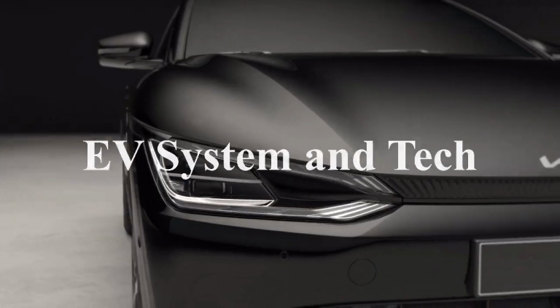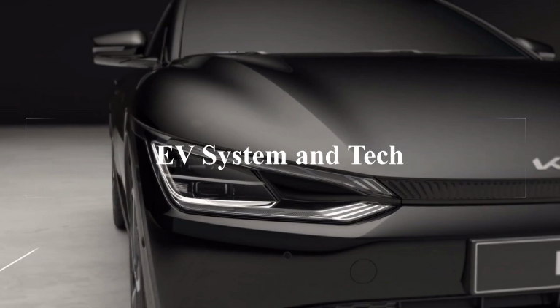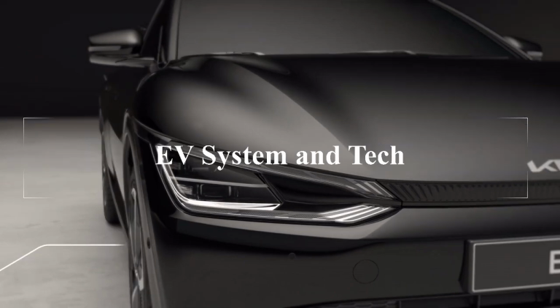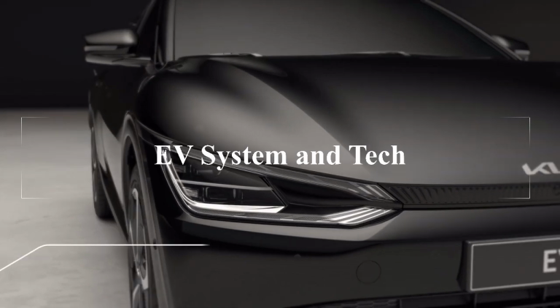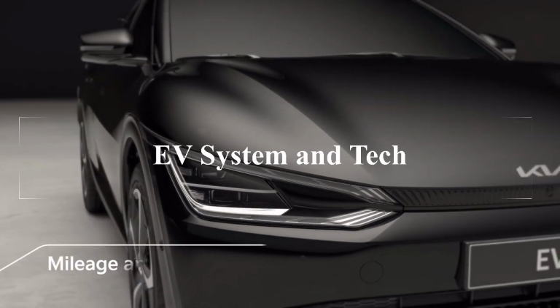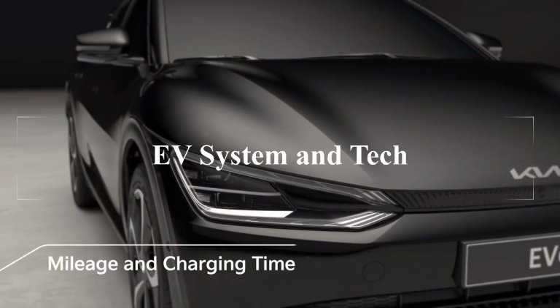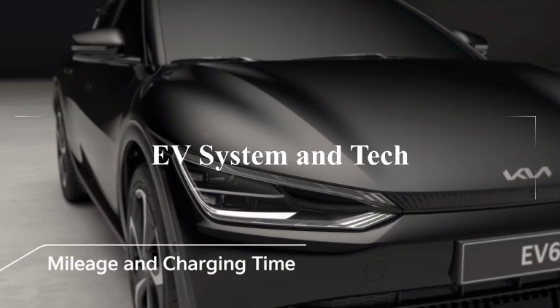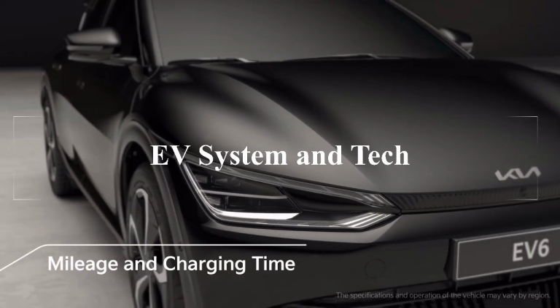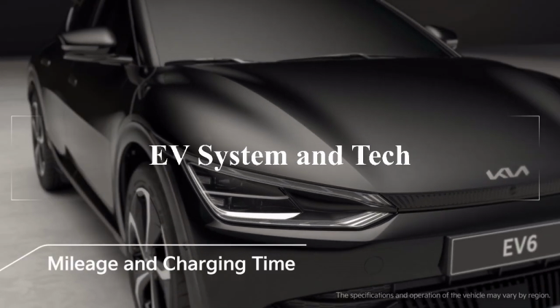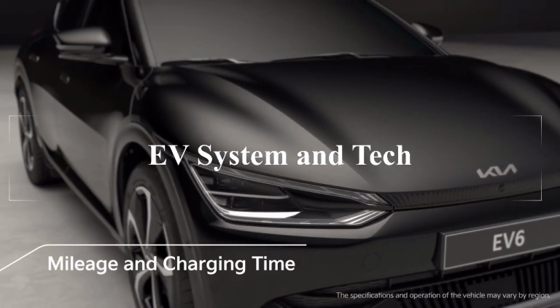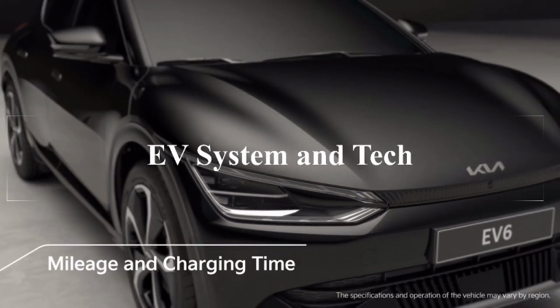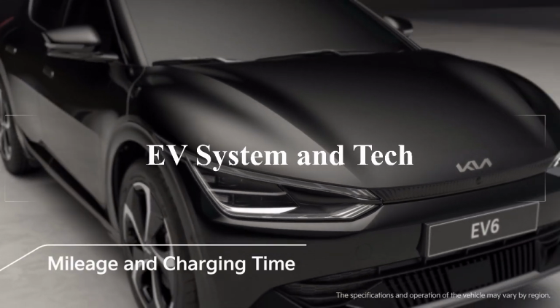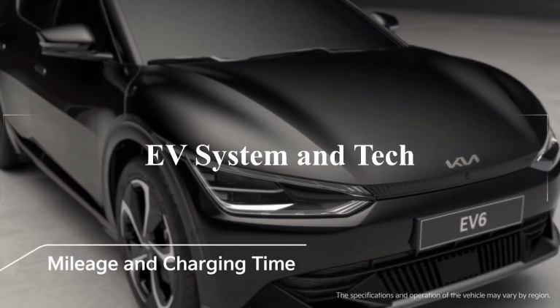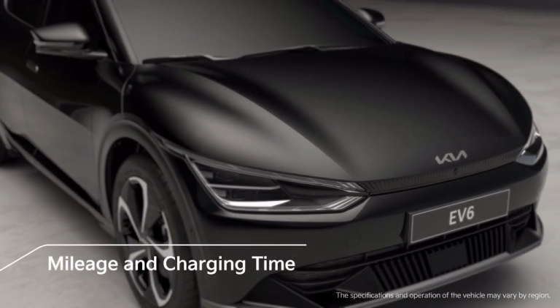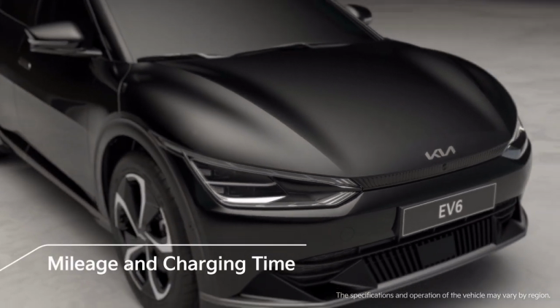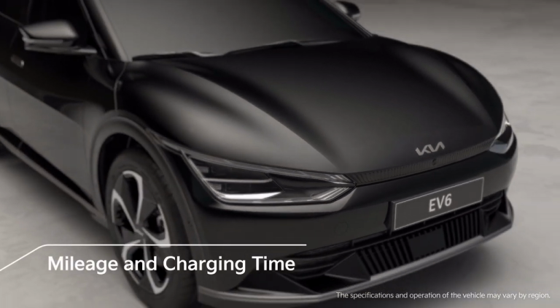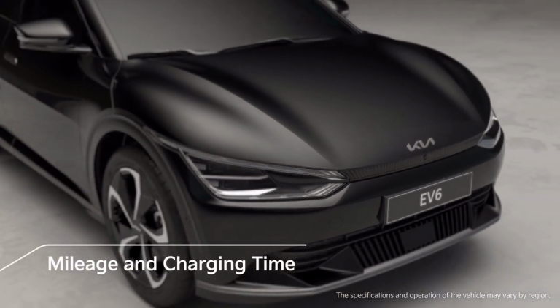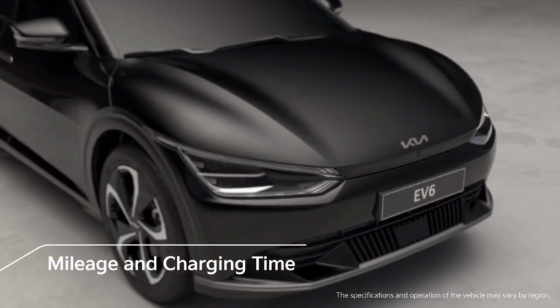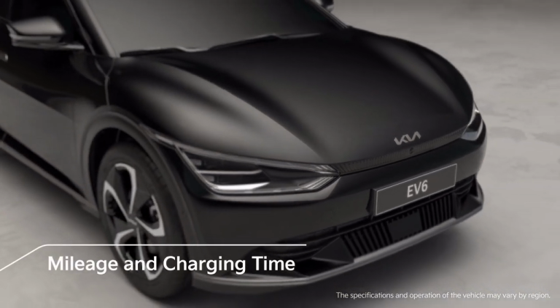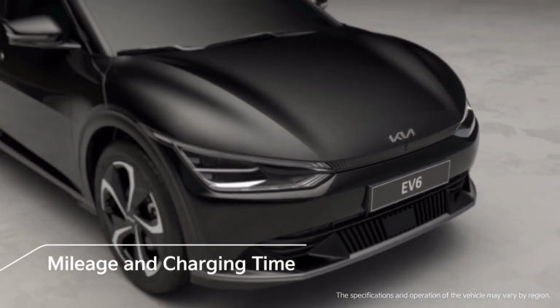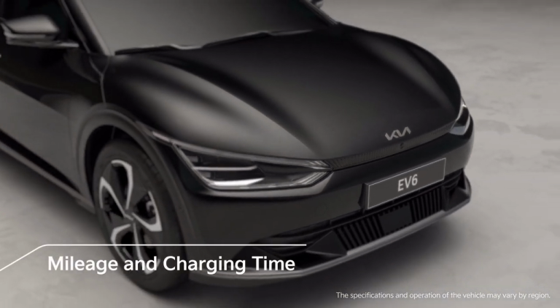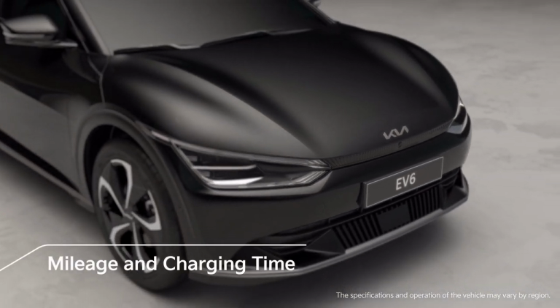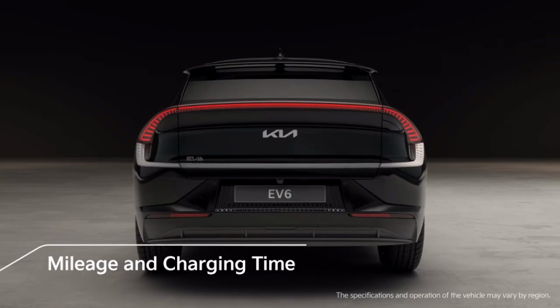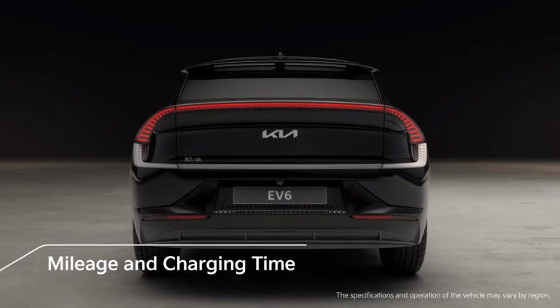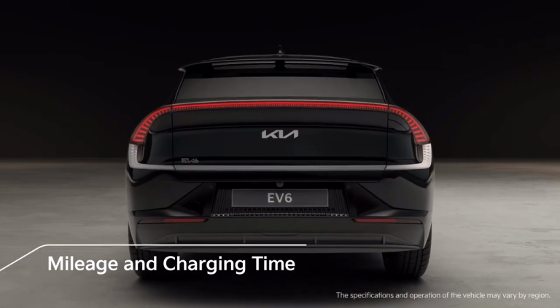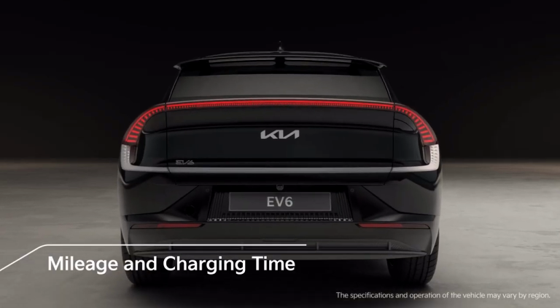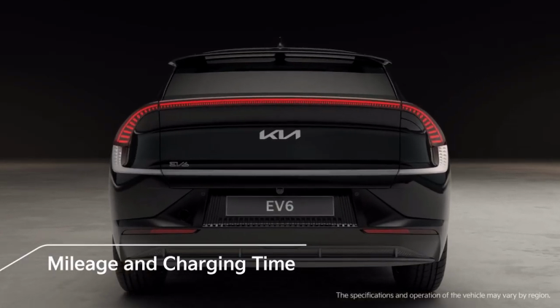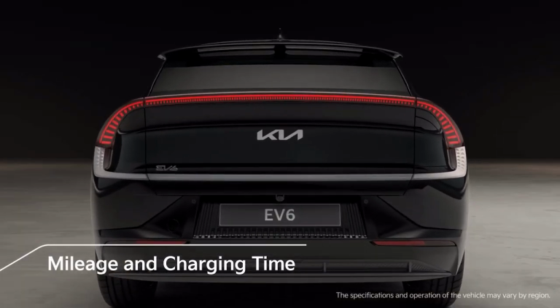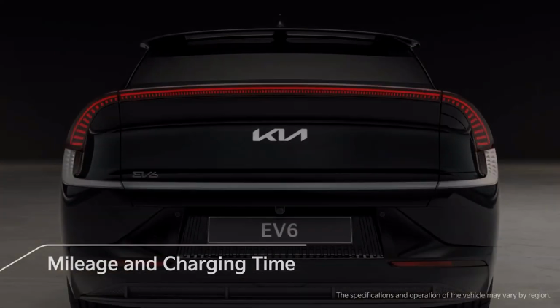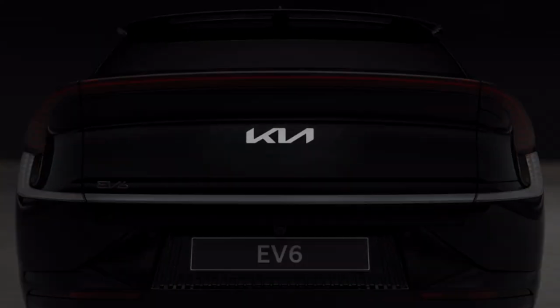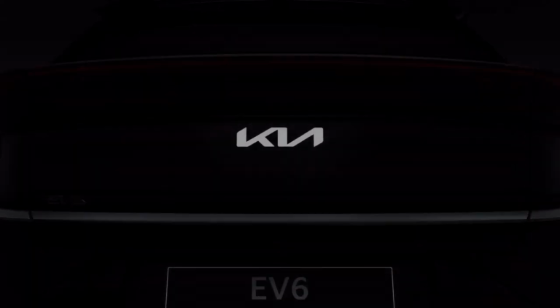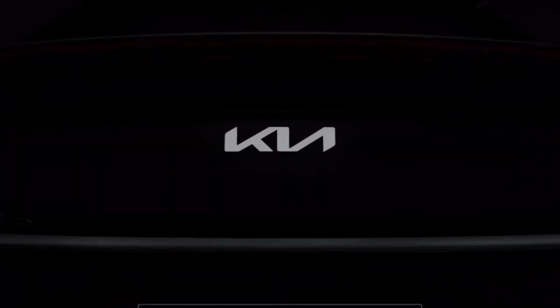KIA's first all-electric vehicle, the EV6, offers excellent value to consumers.